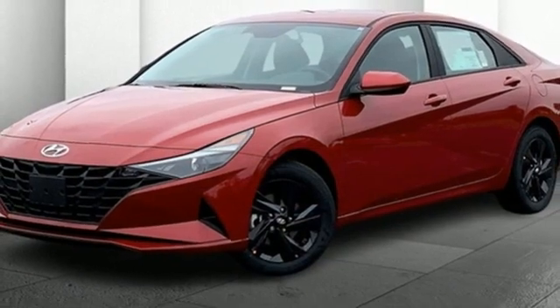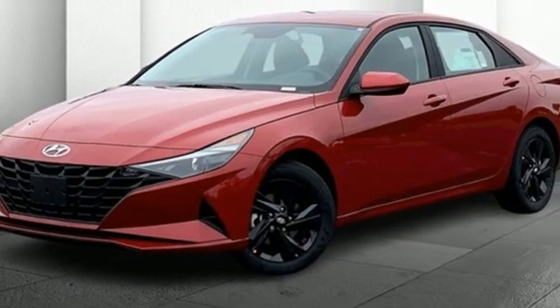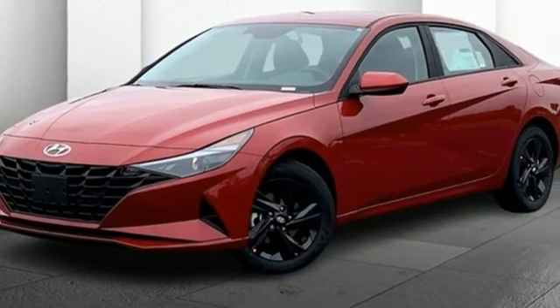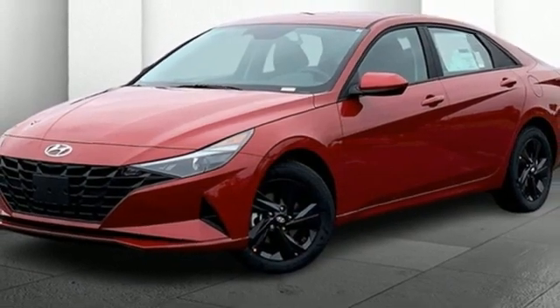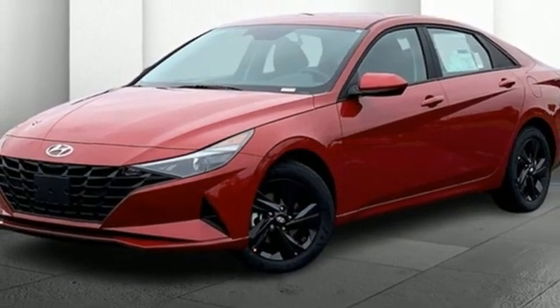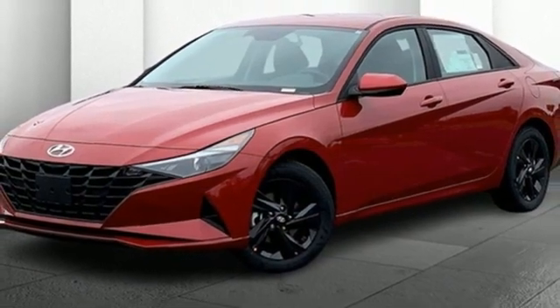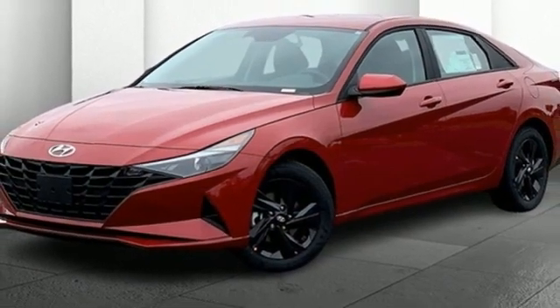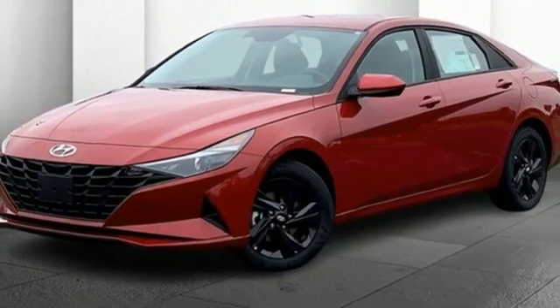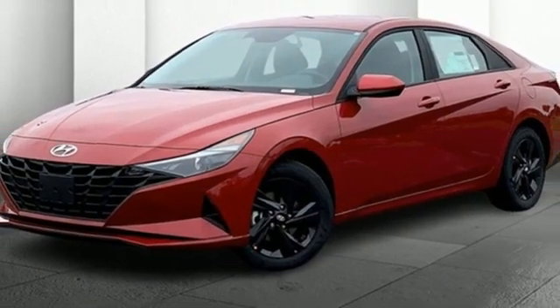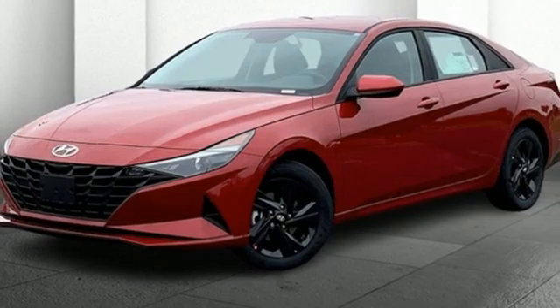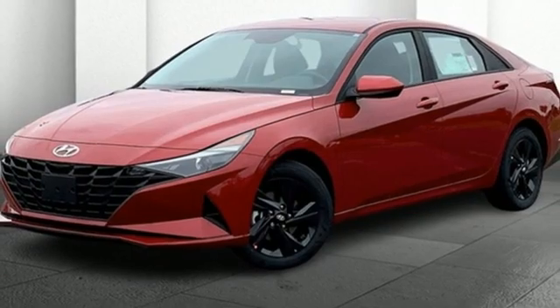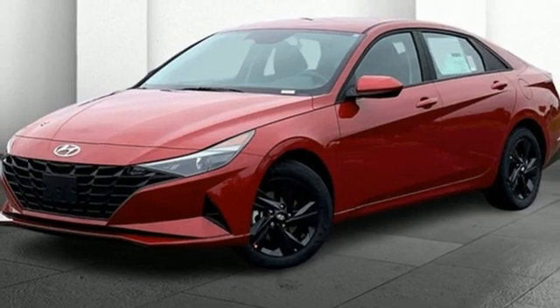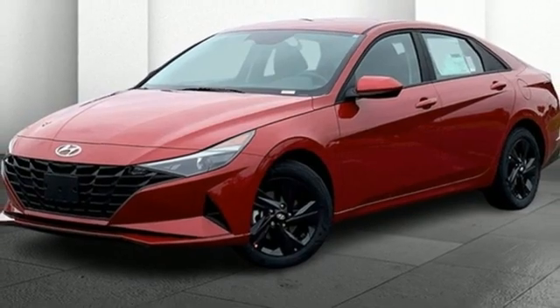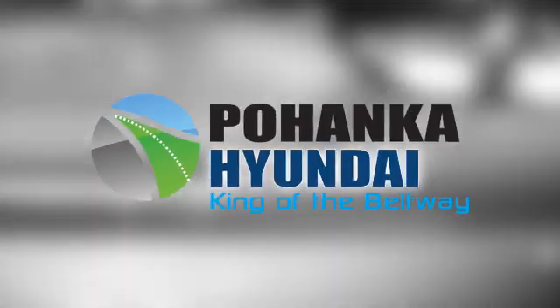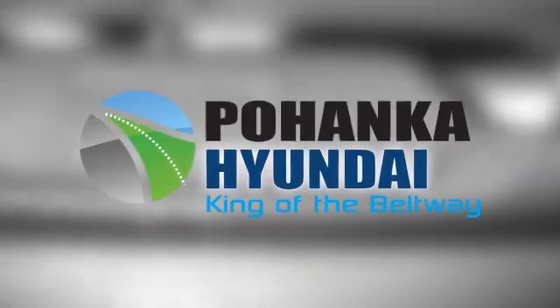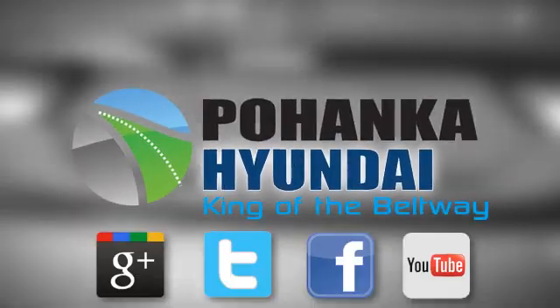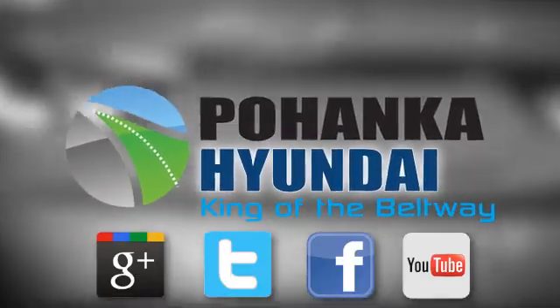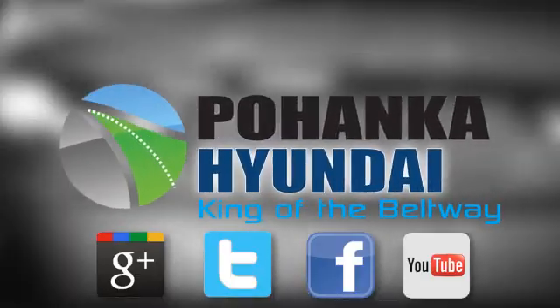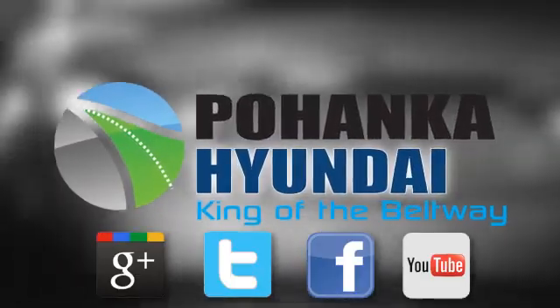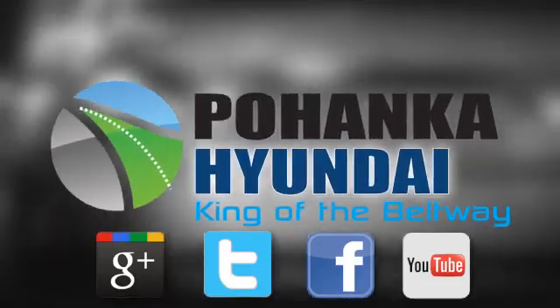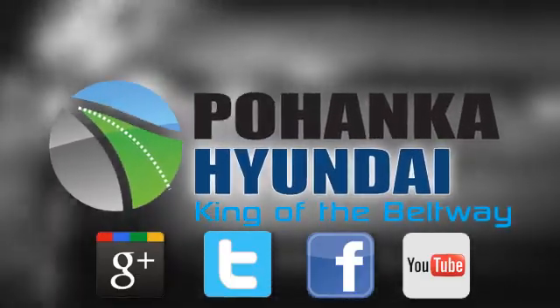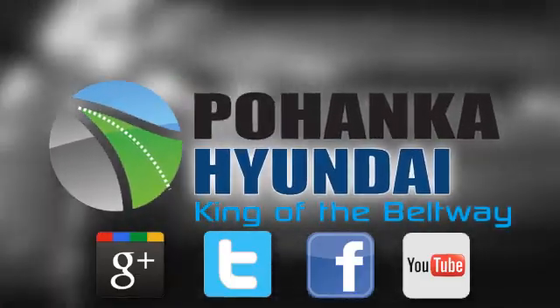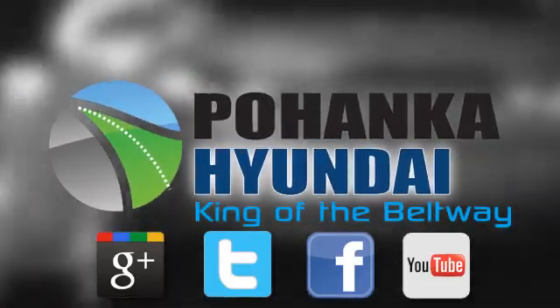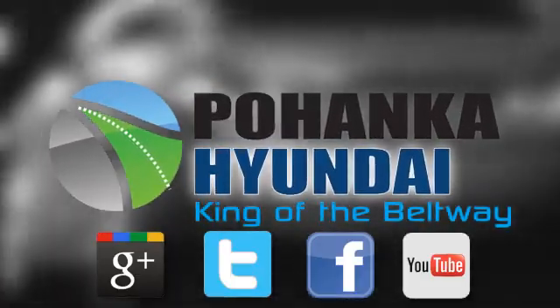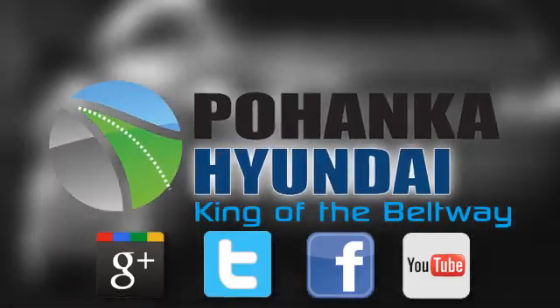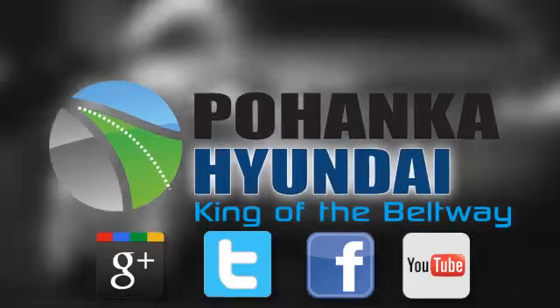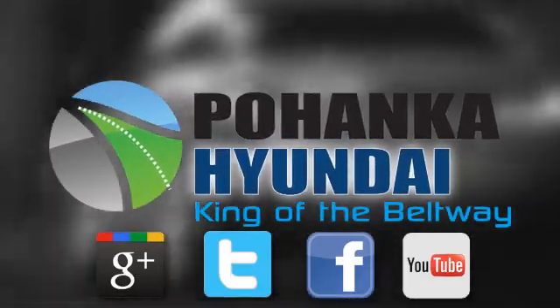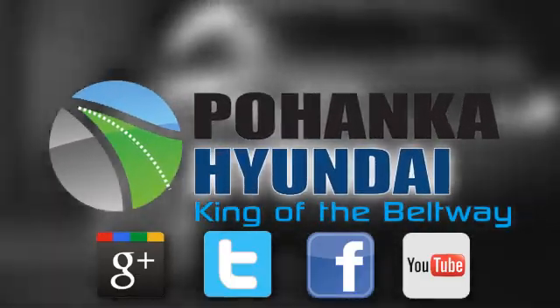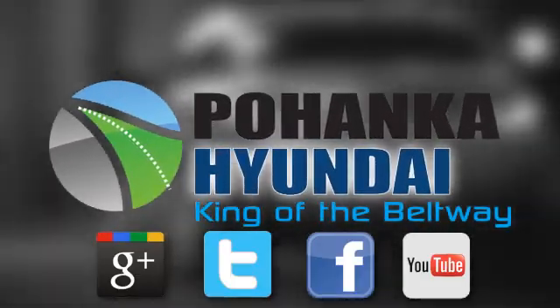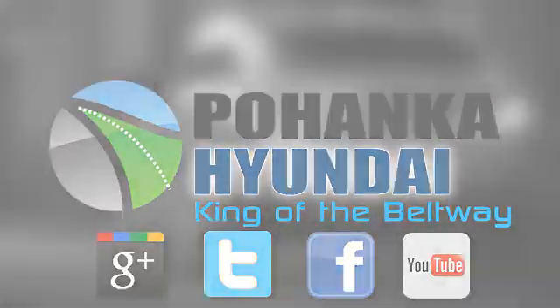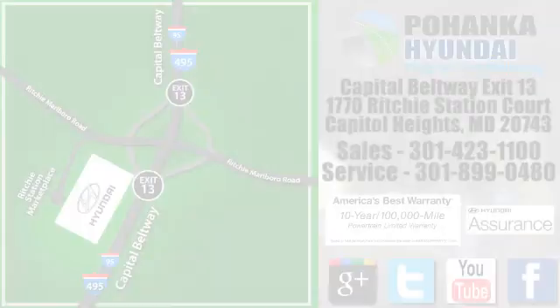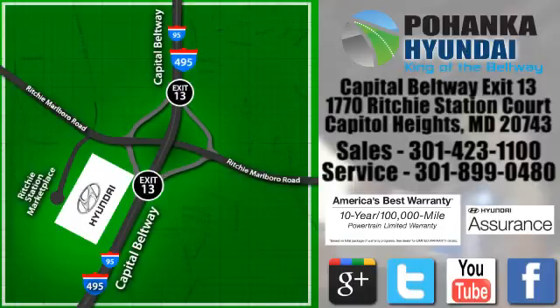See it for yourself when you take it for a test drive. Visit Pohenga Hyundai, King of the Beltway, today.